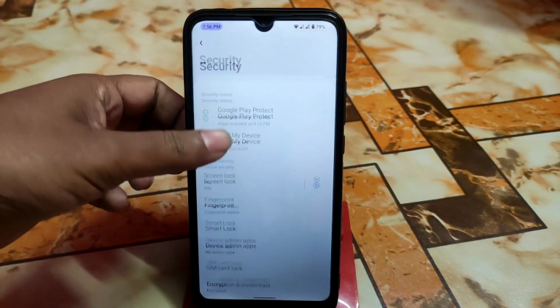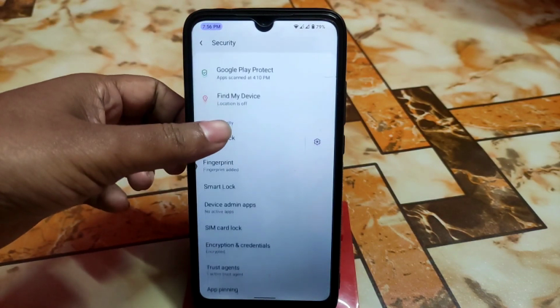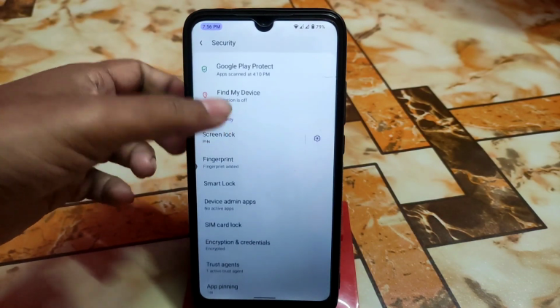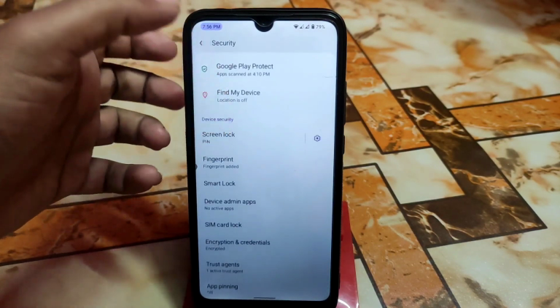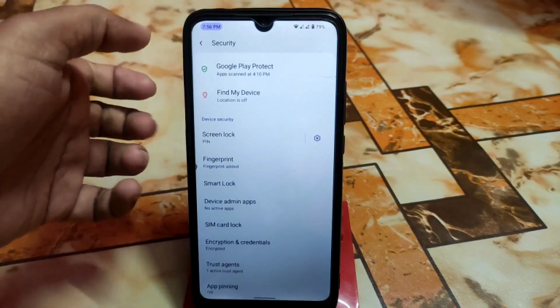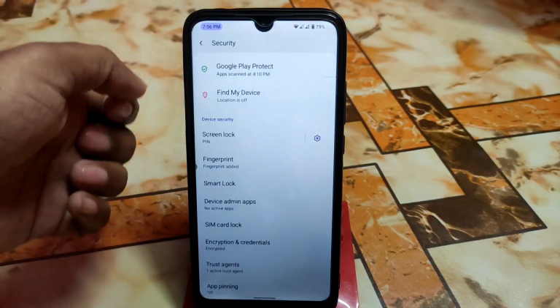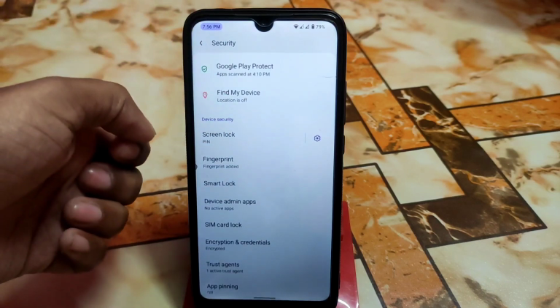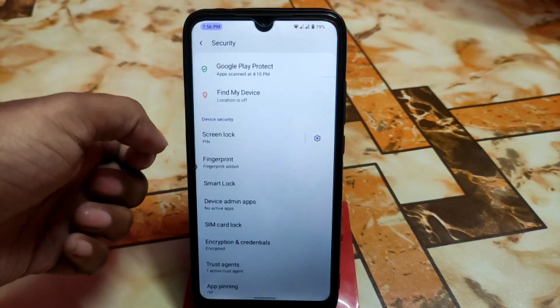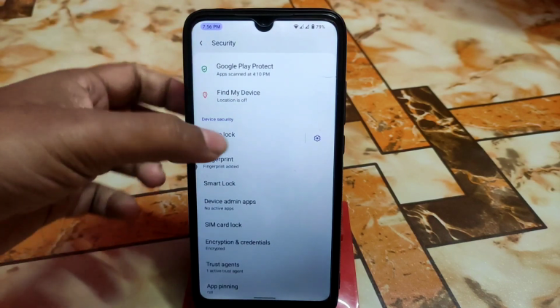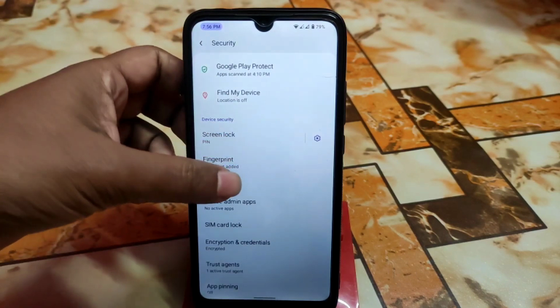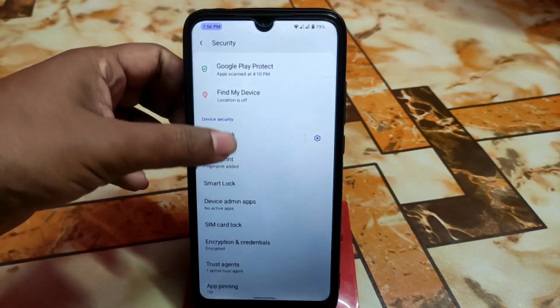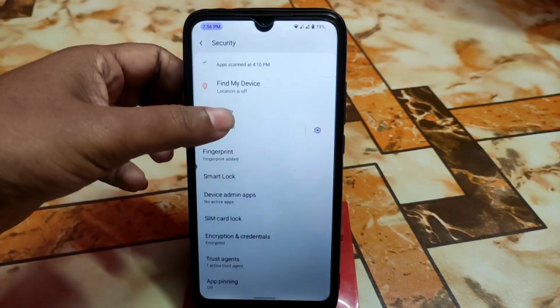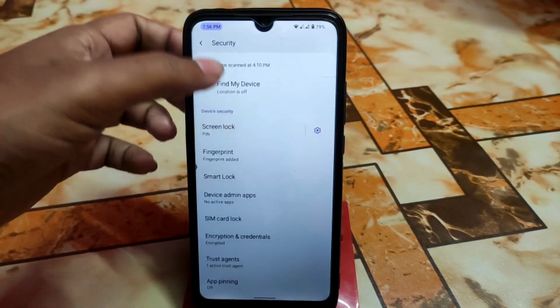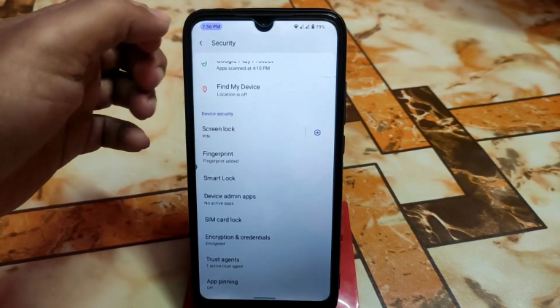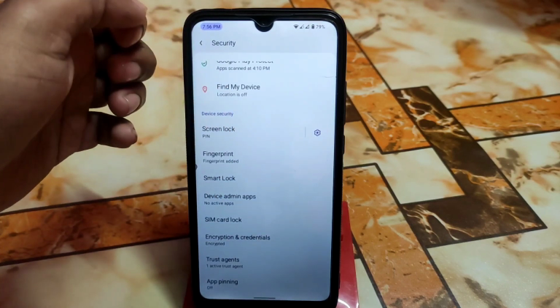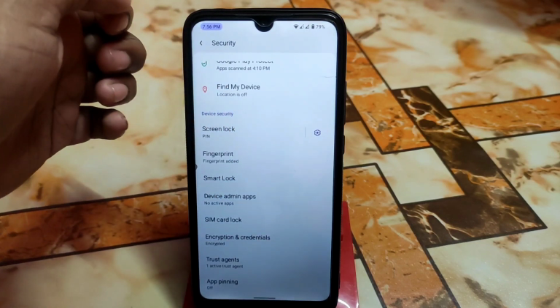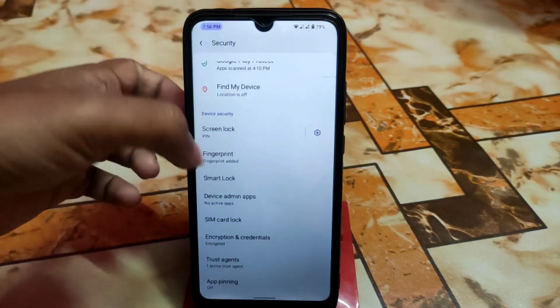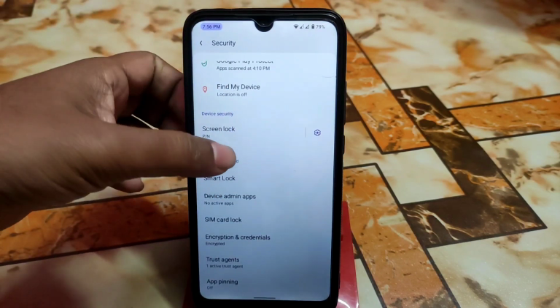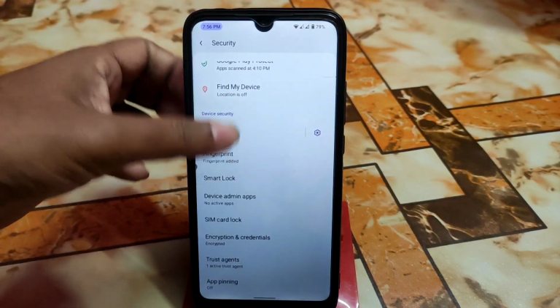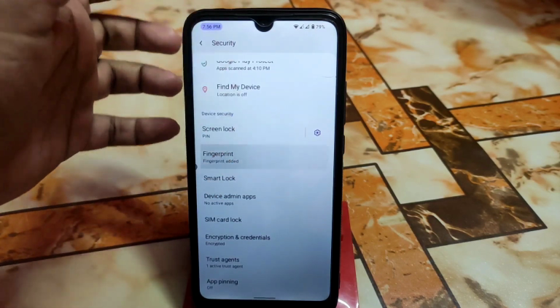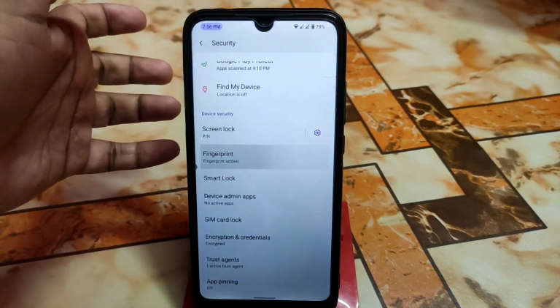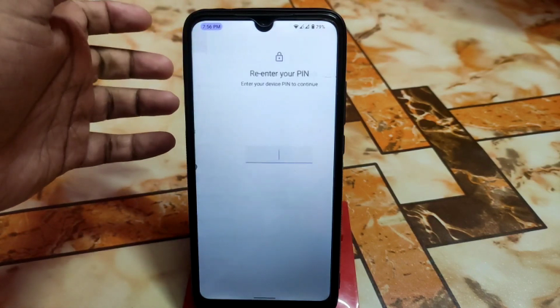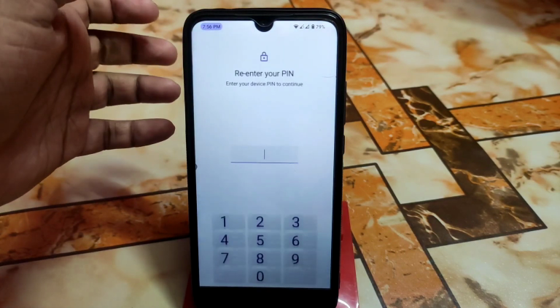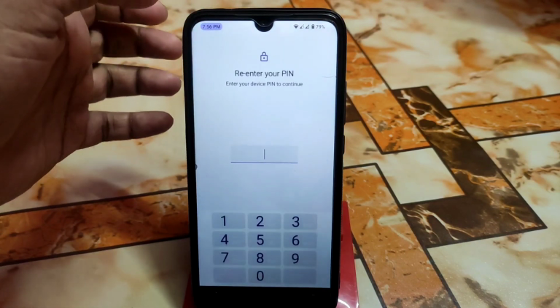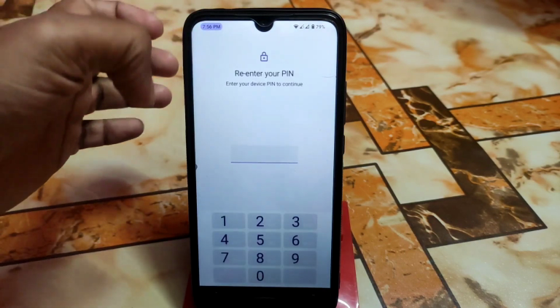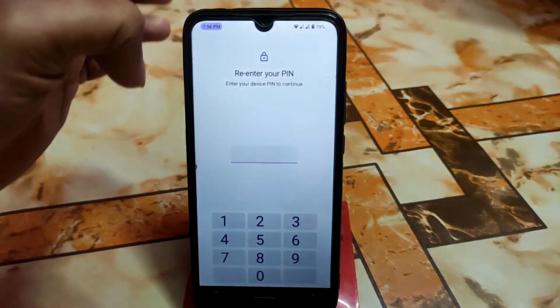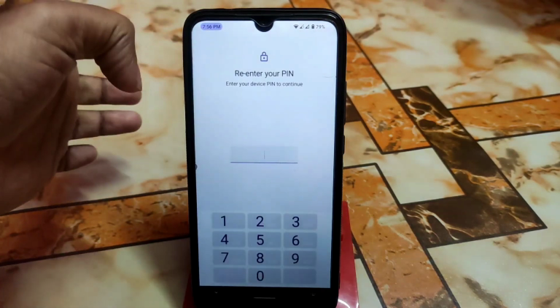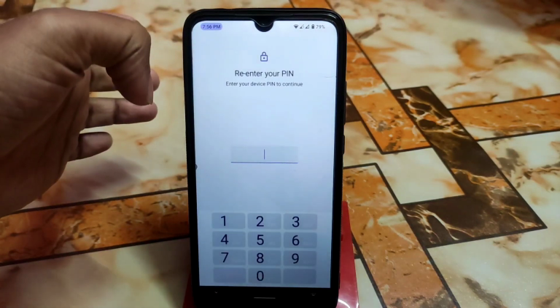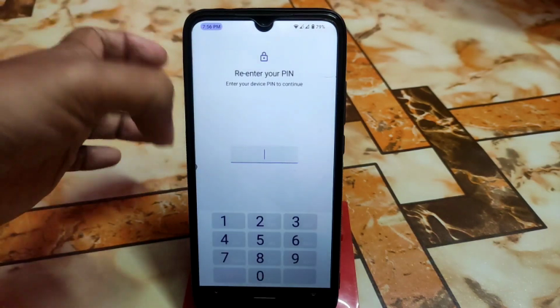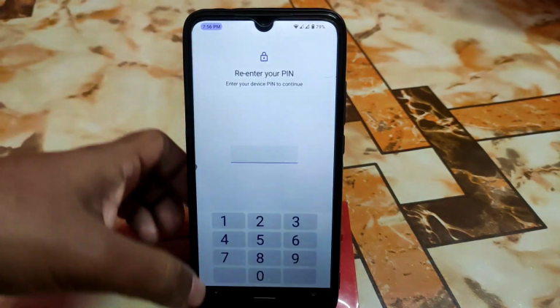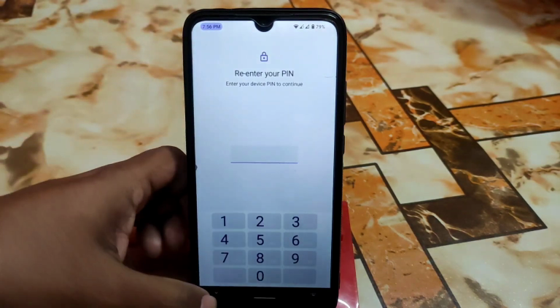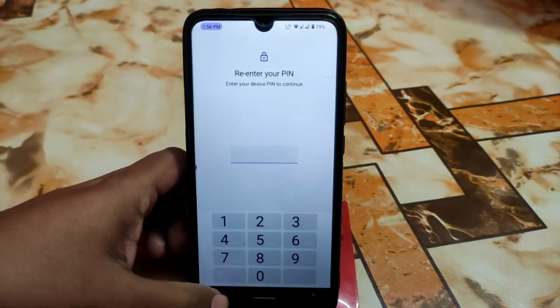In the security options we only have fingerprint — there is no face unlock or anything else.